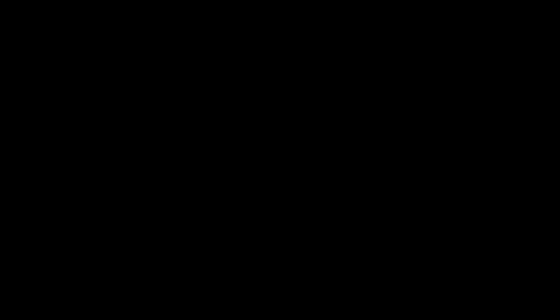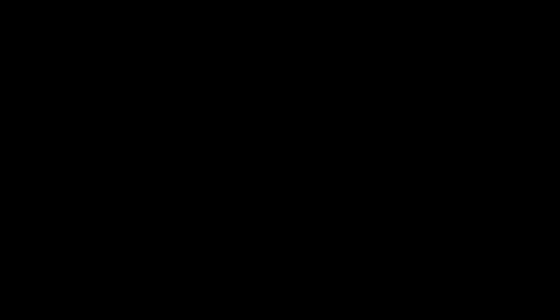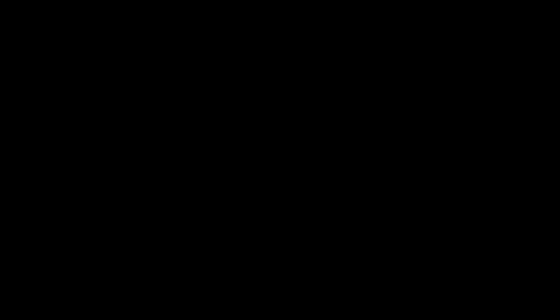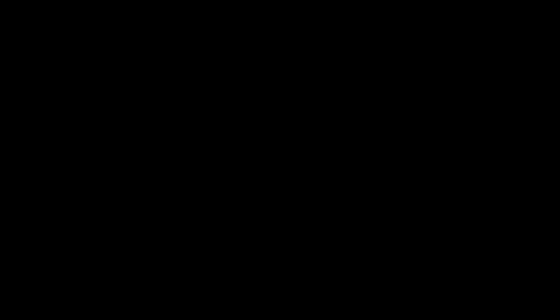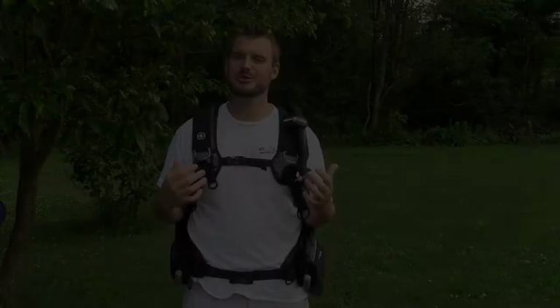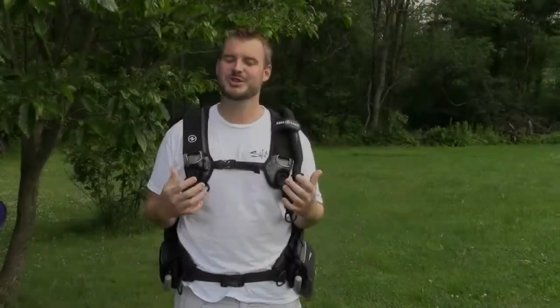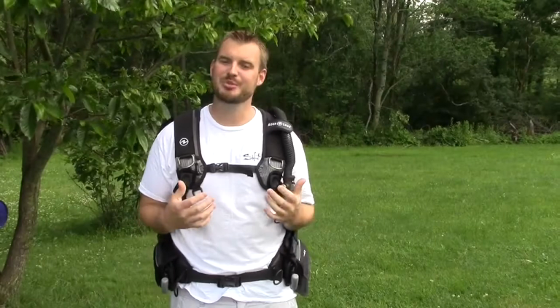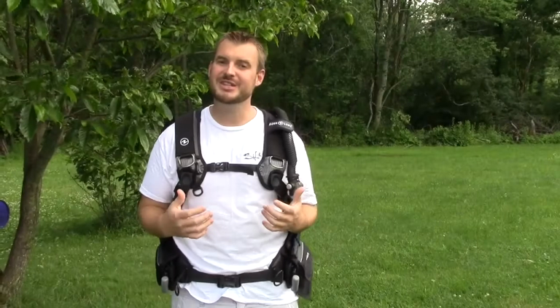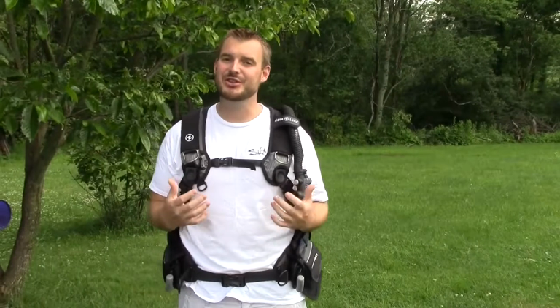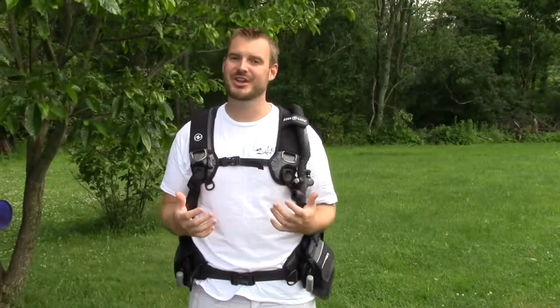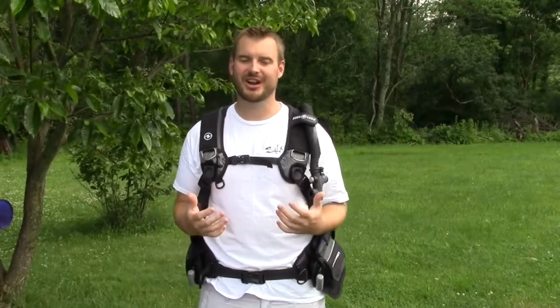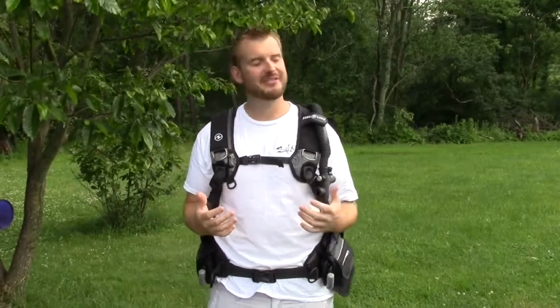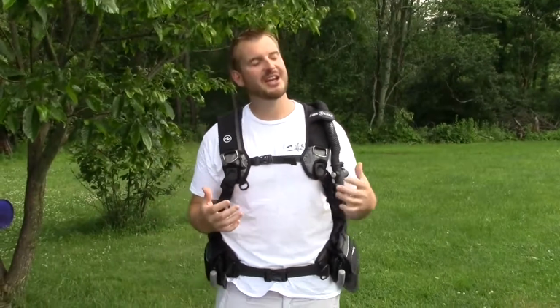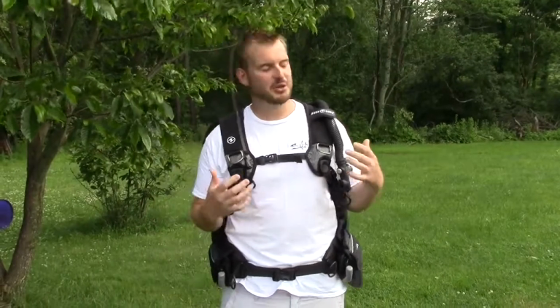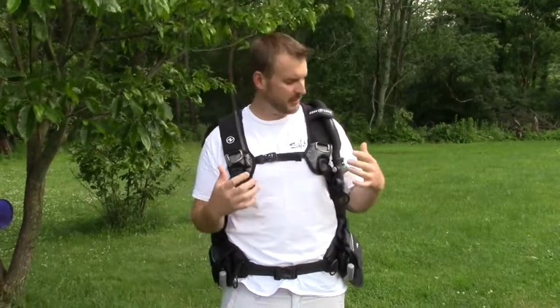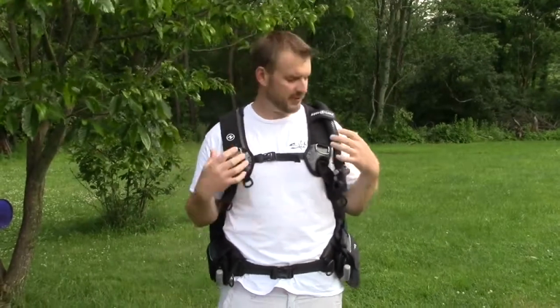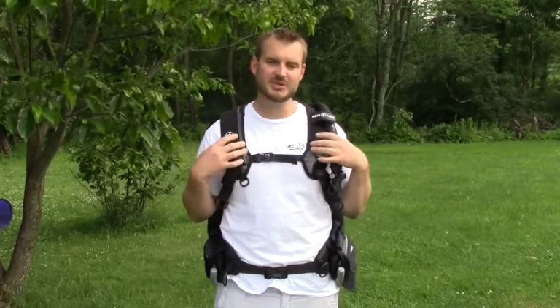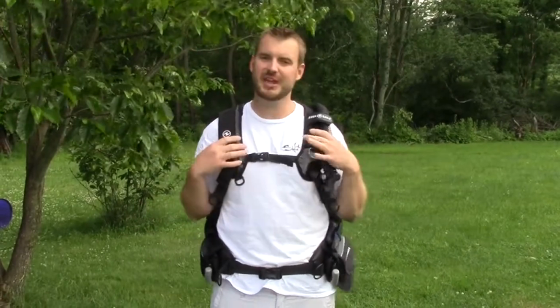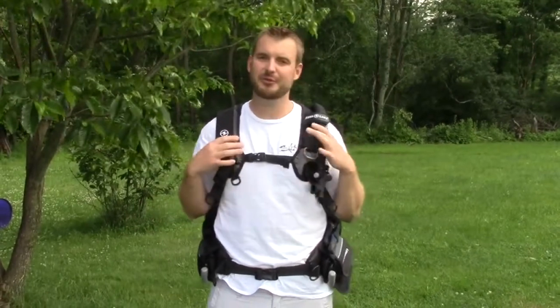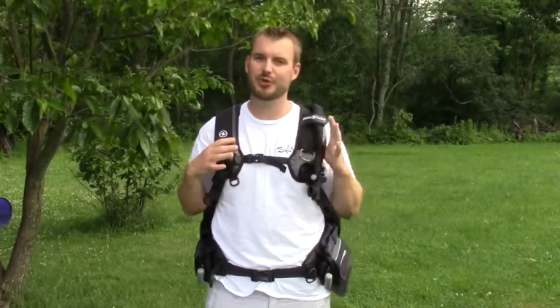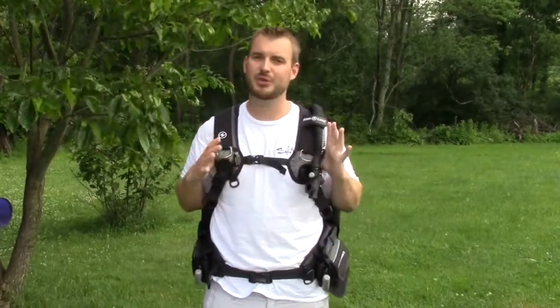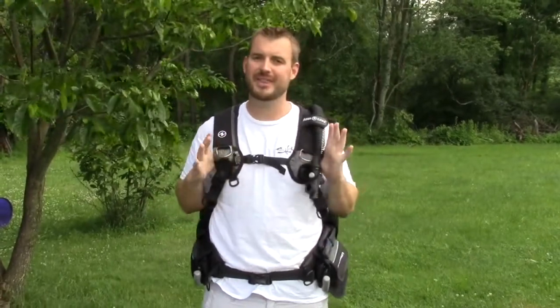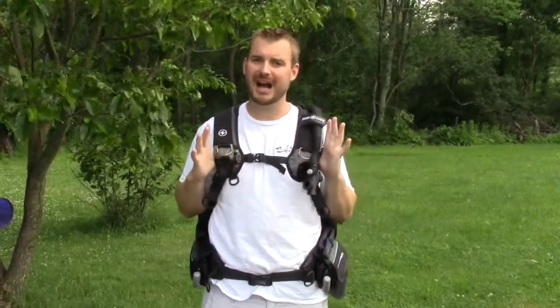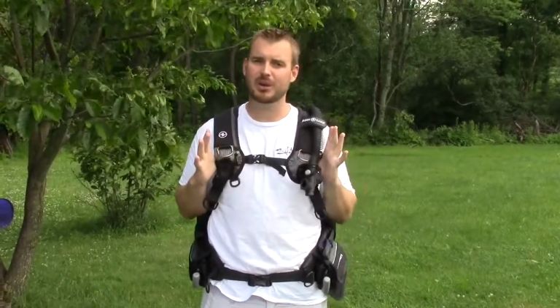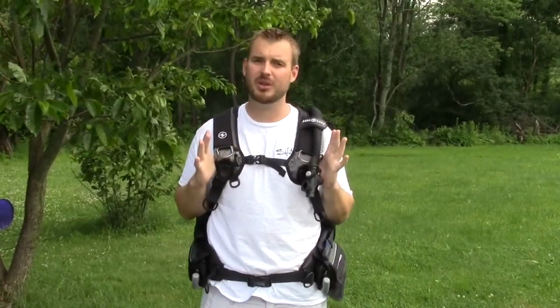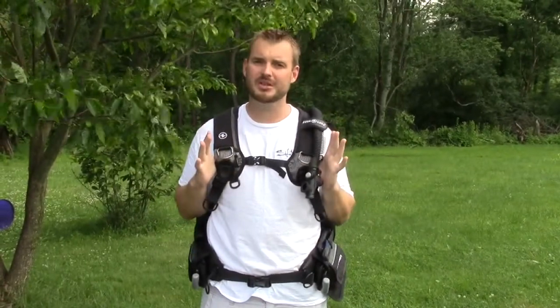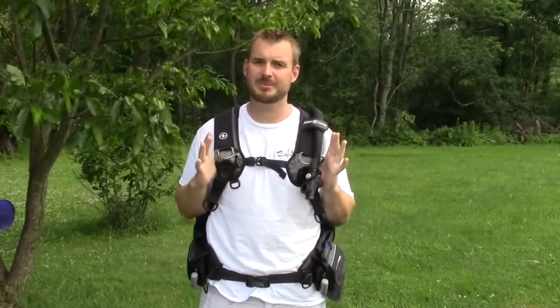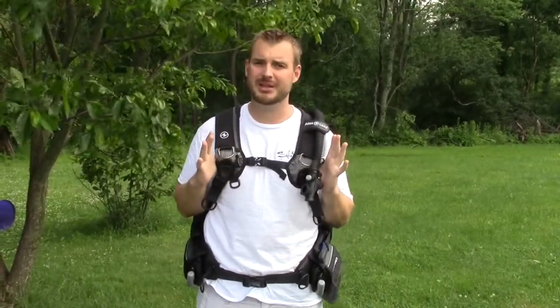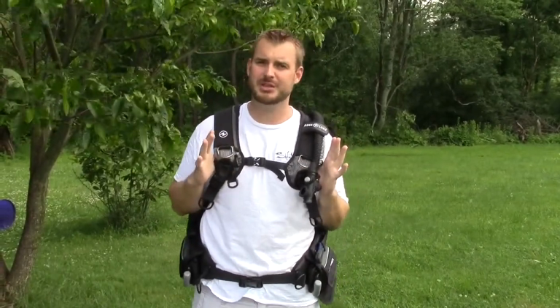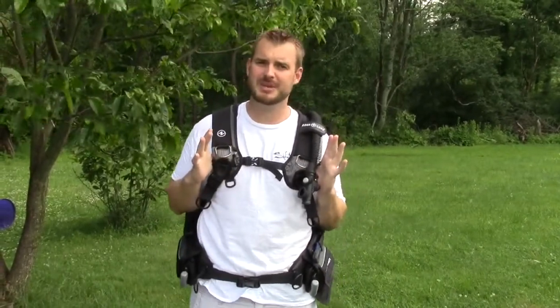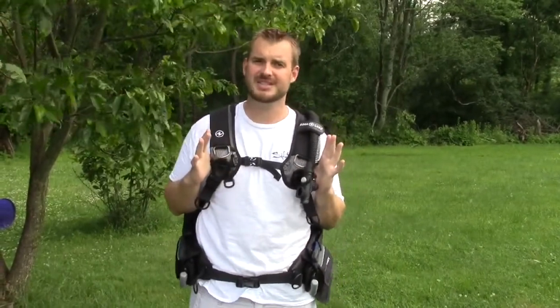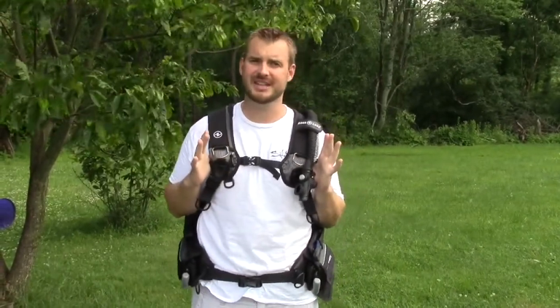Hey YouTube, it's Luke here. I've got a new review today for you on the Aqualung Dimension BC.